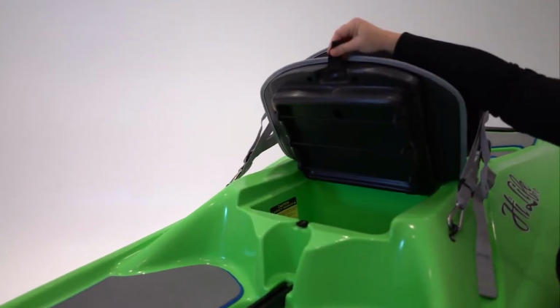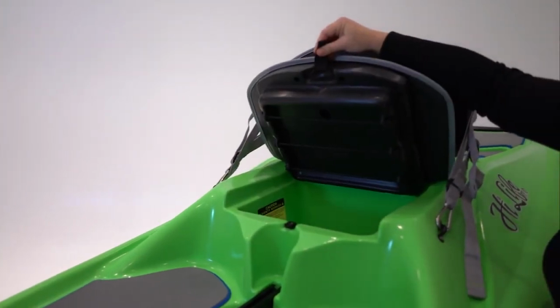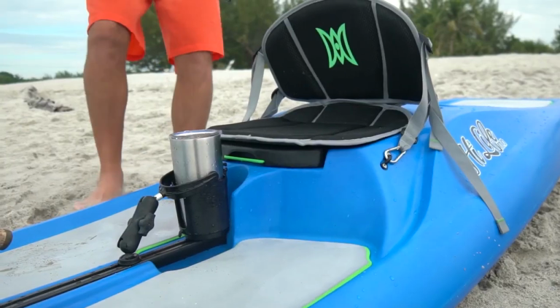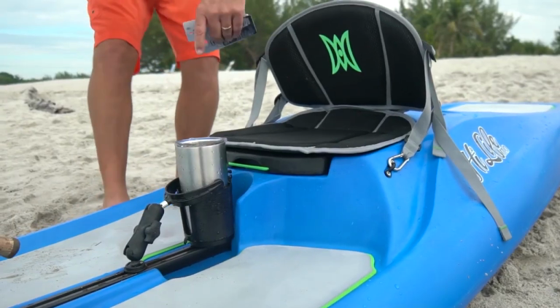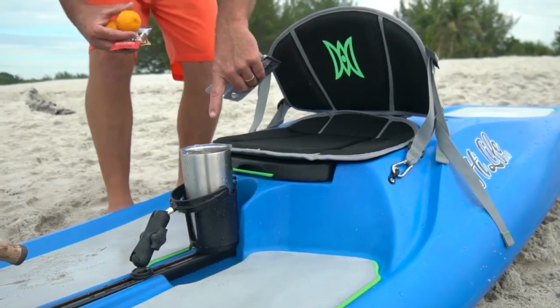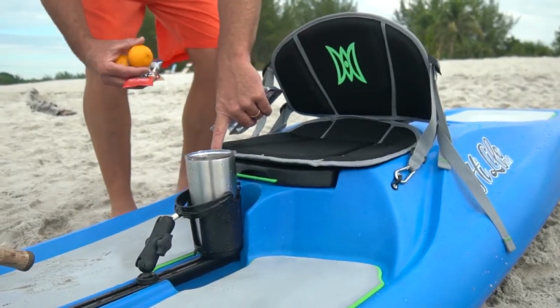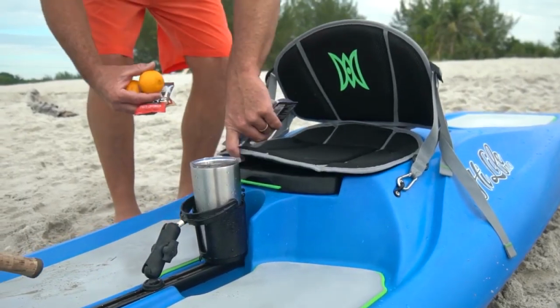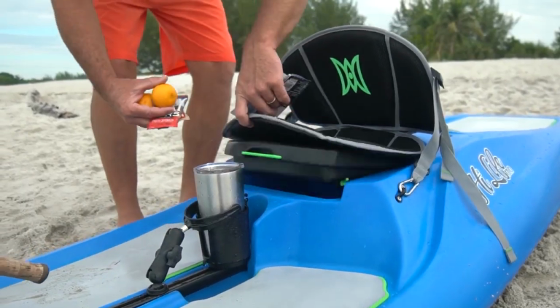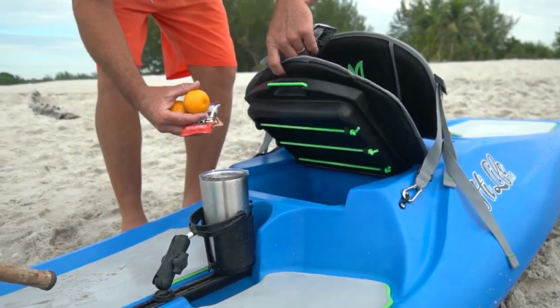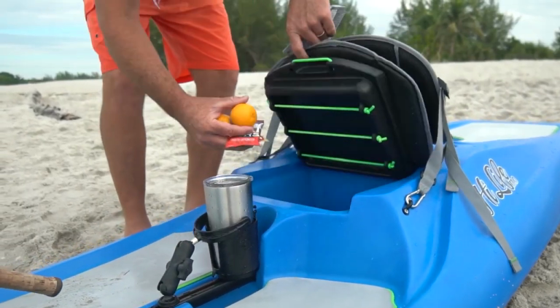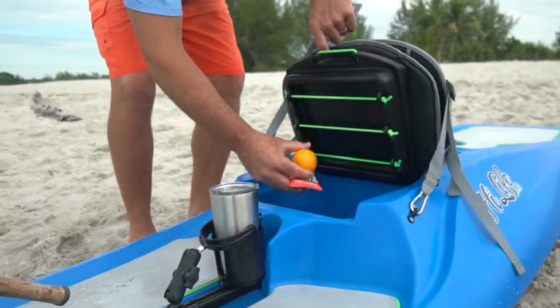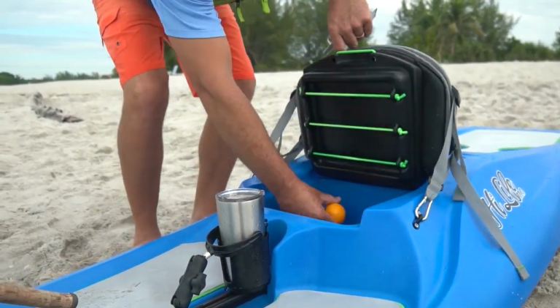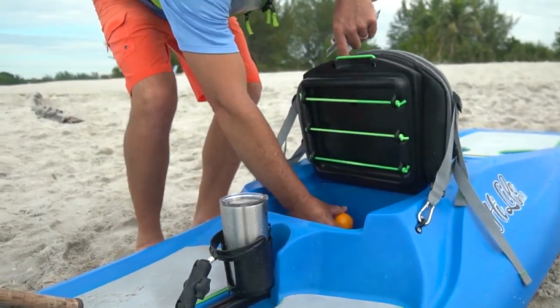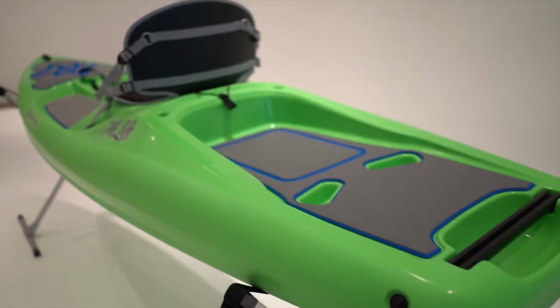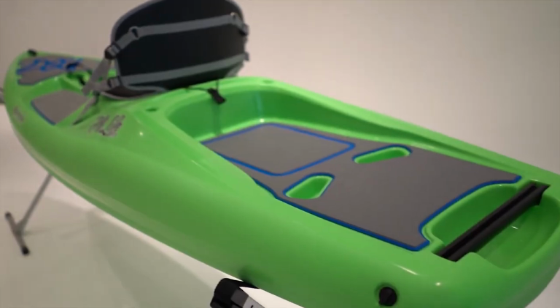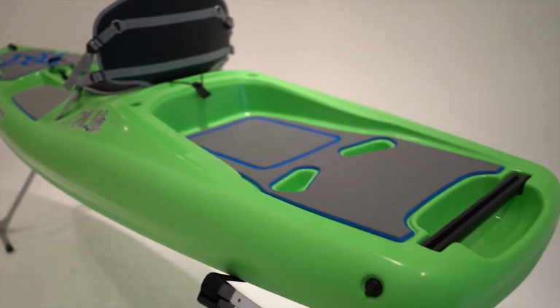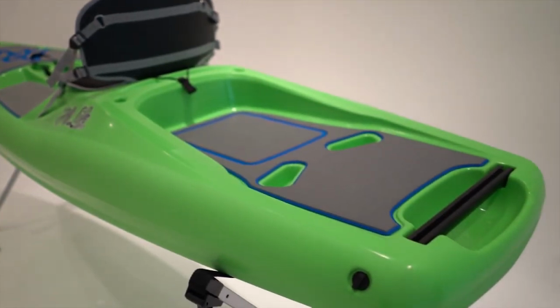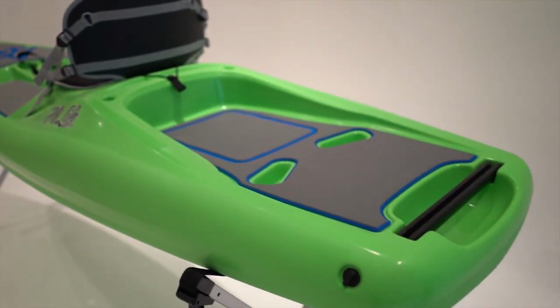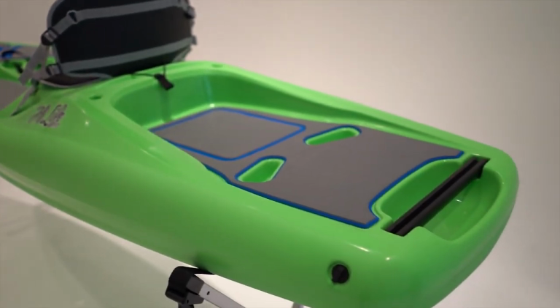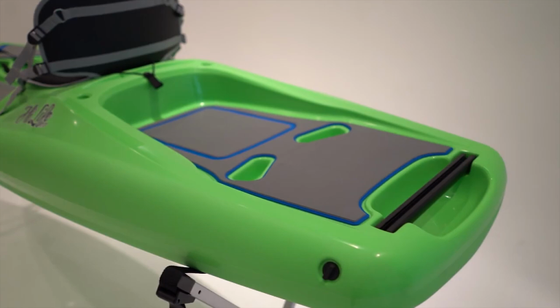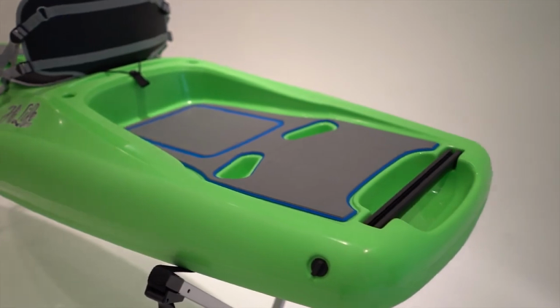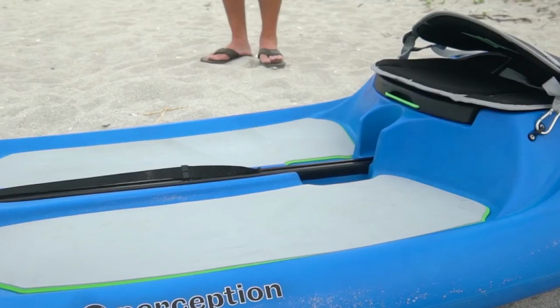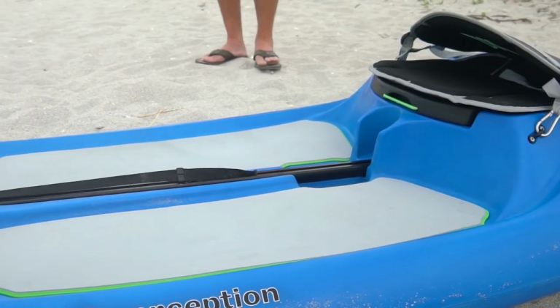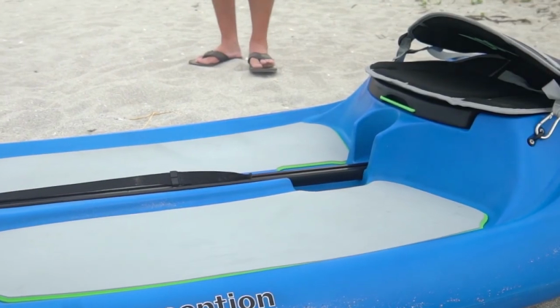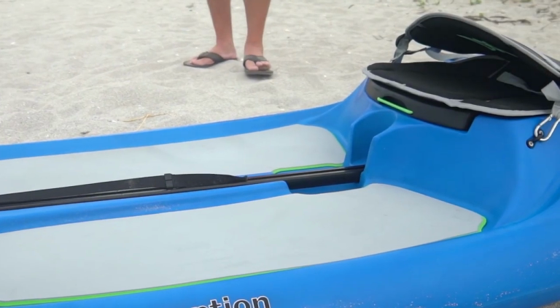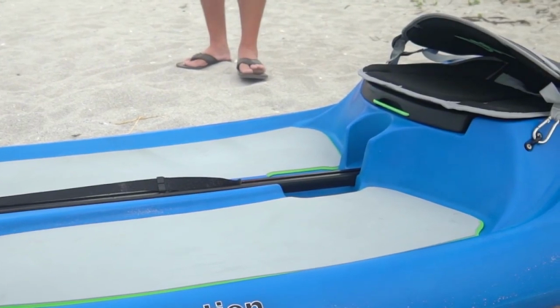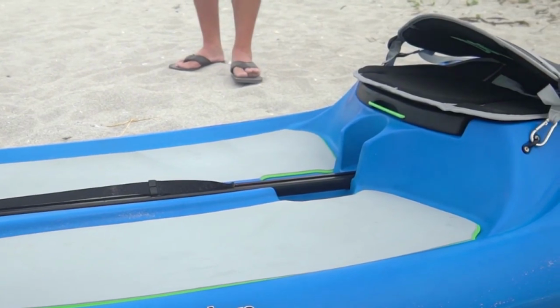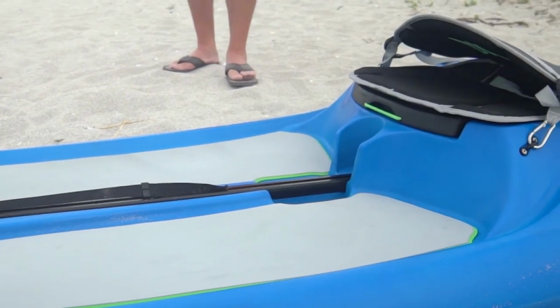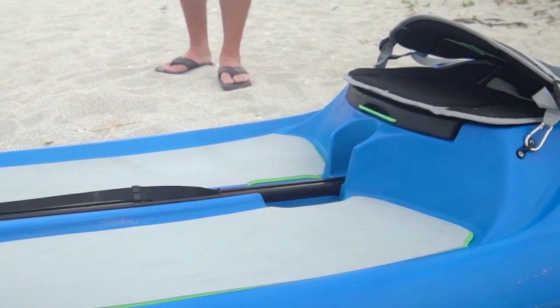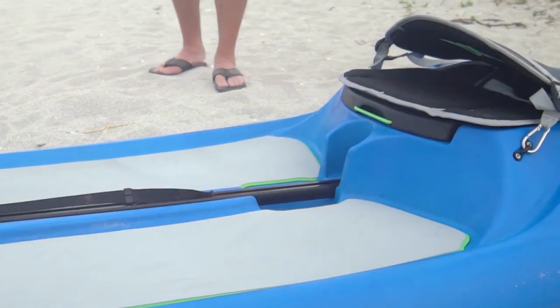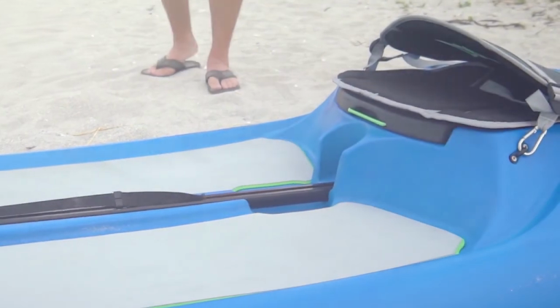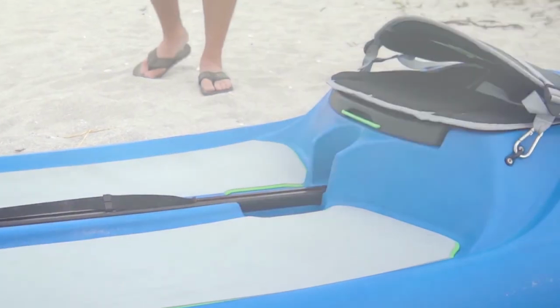This sit-on-top kayak features a fold-down seating system with a cooler storage area under the seat, a rear tank well for additional storage, and a center cup holder for easy access.